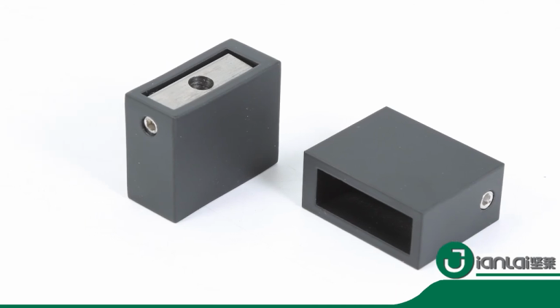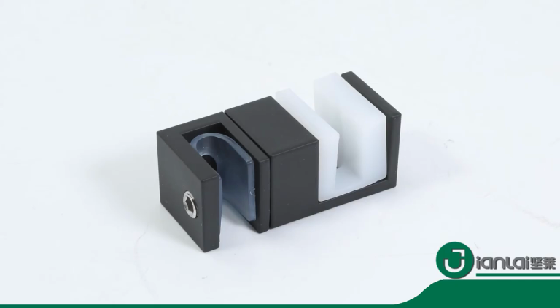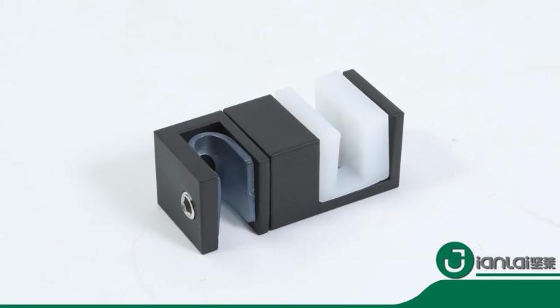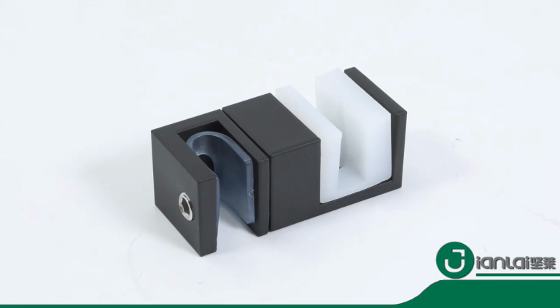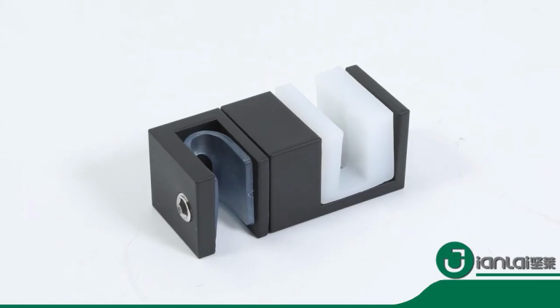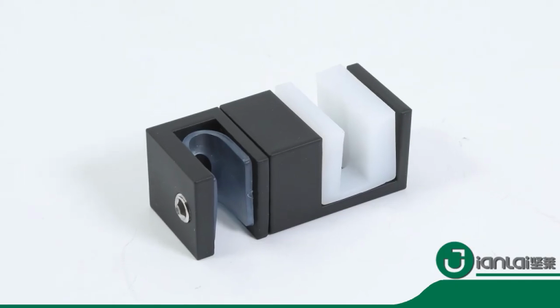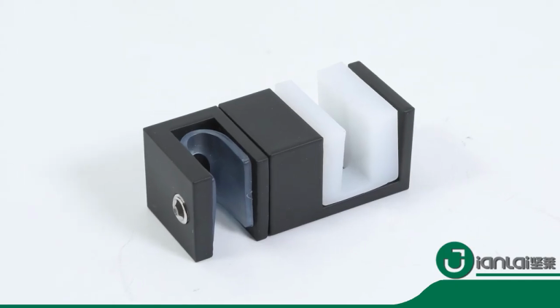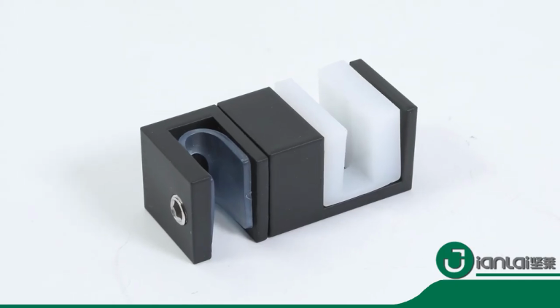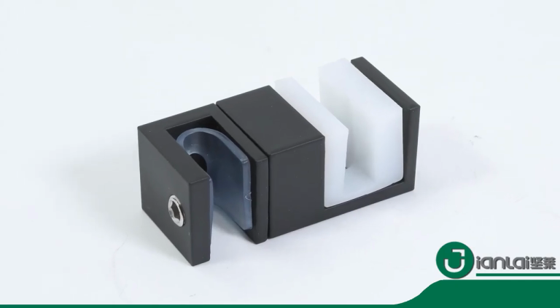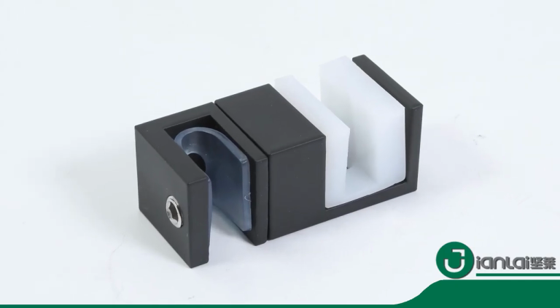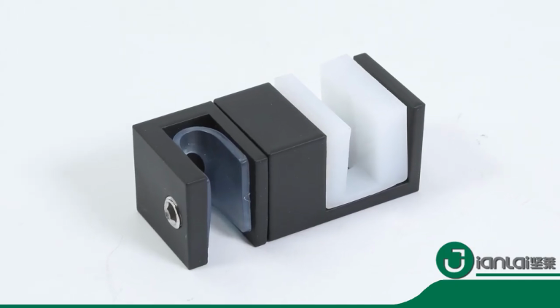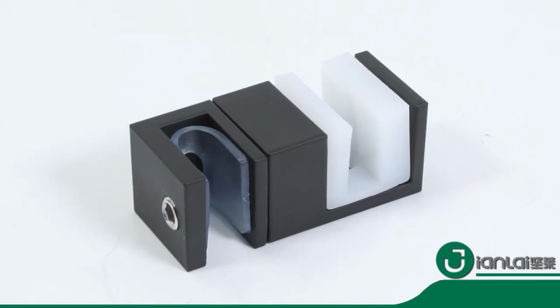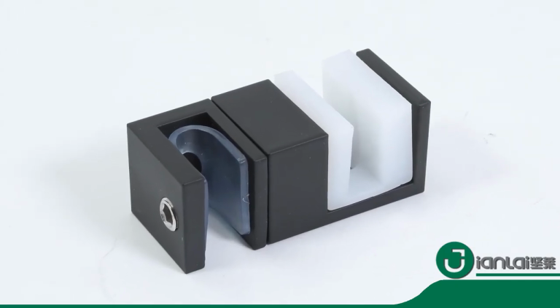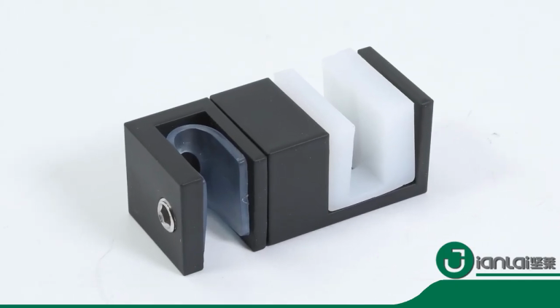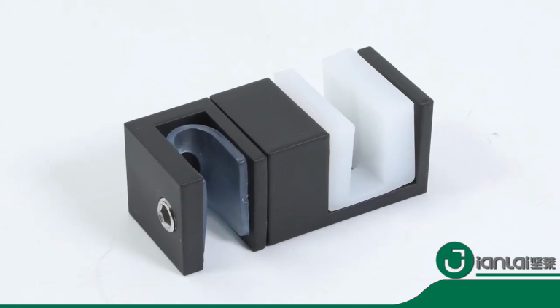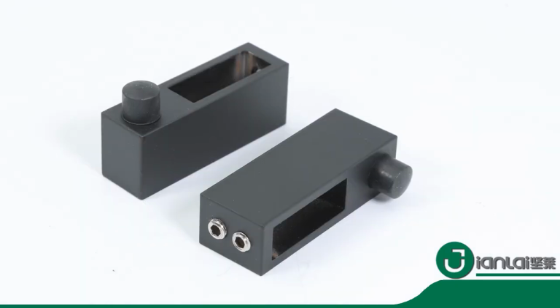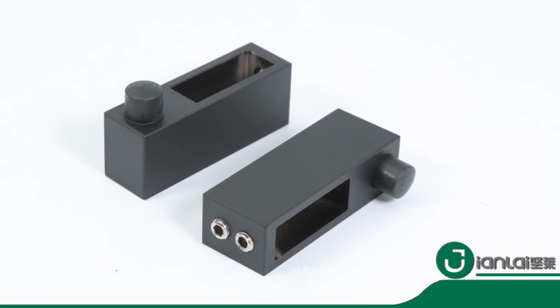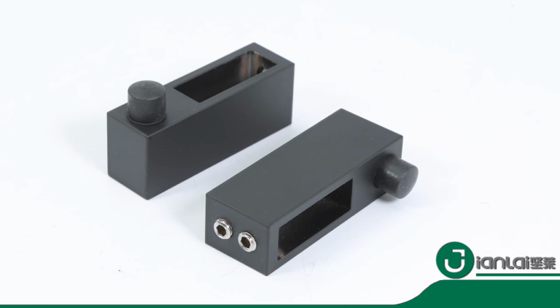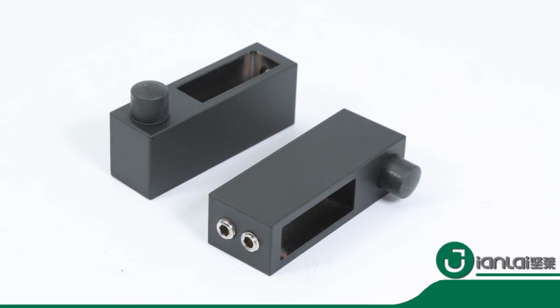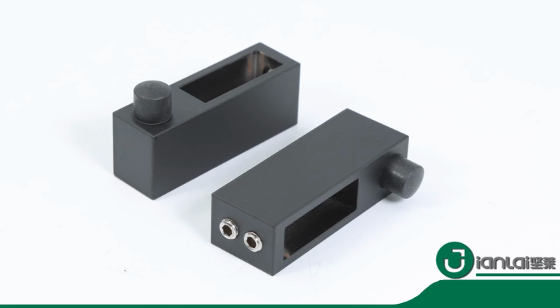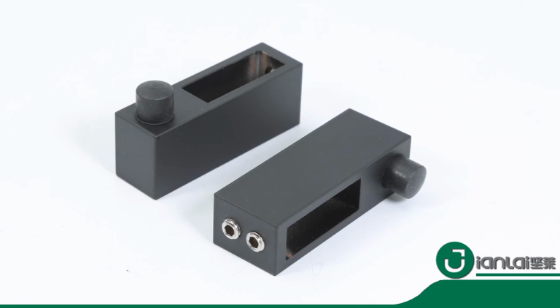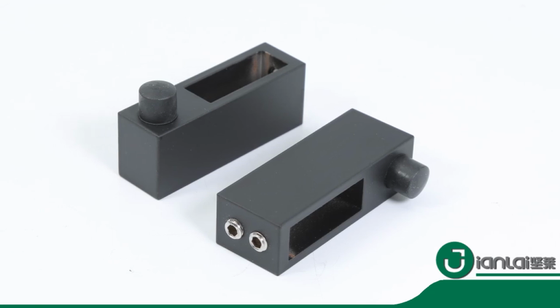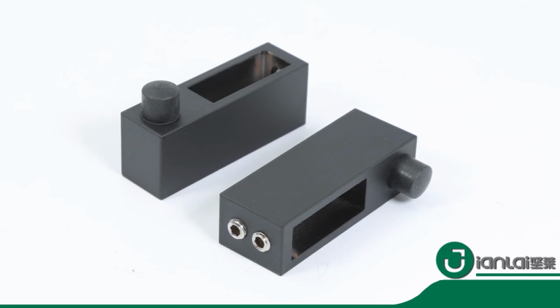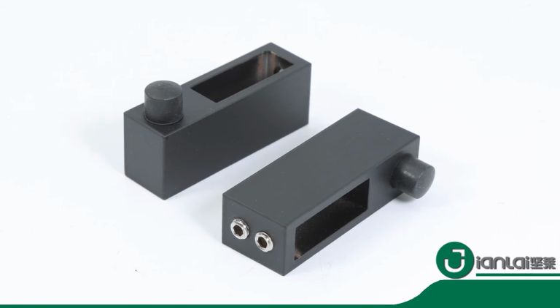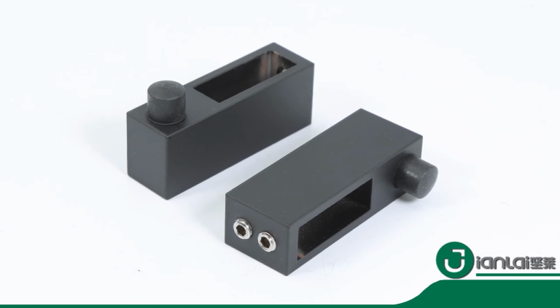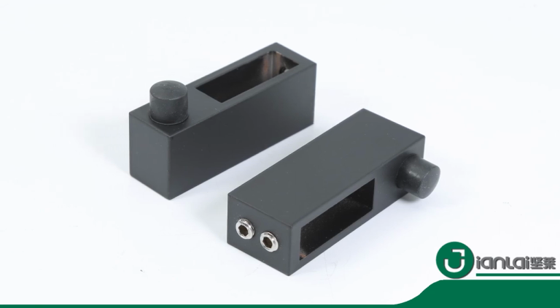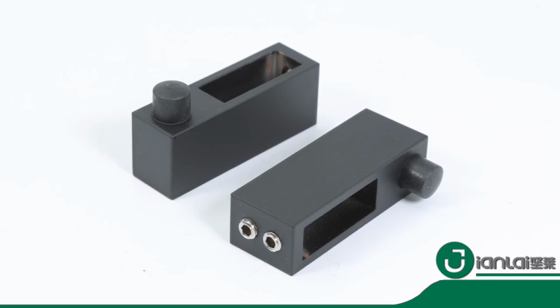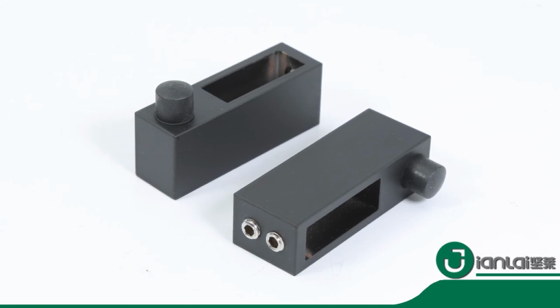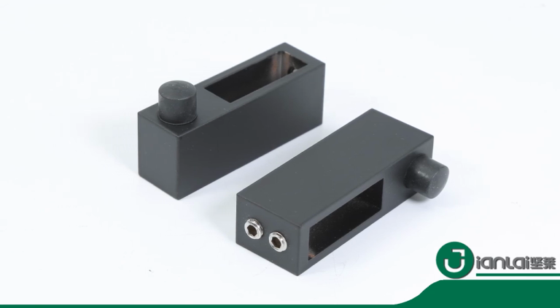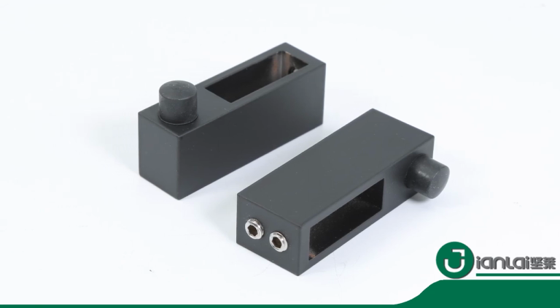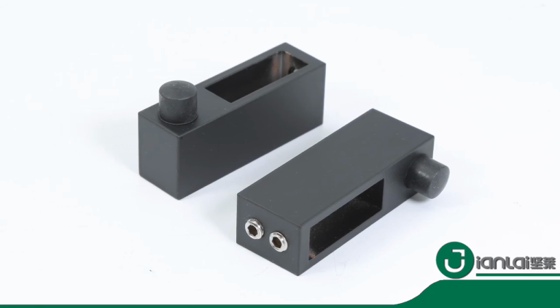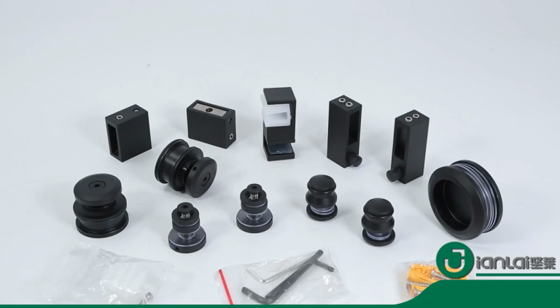Jianlai hardware can bring your showering experience to the next level by adding a shower panel.